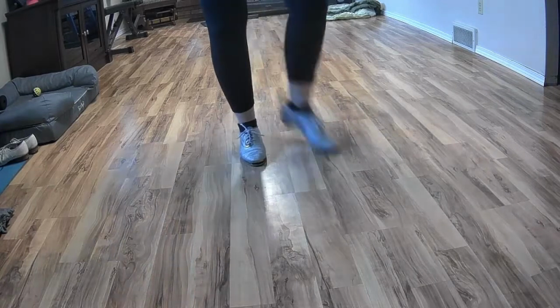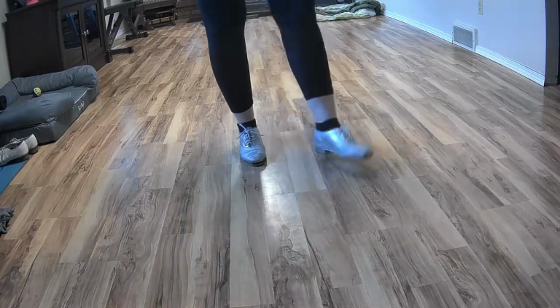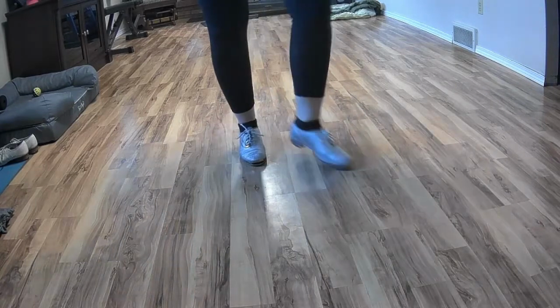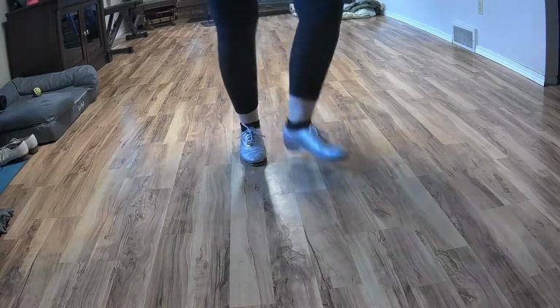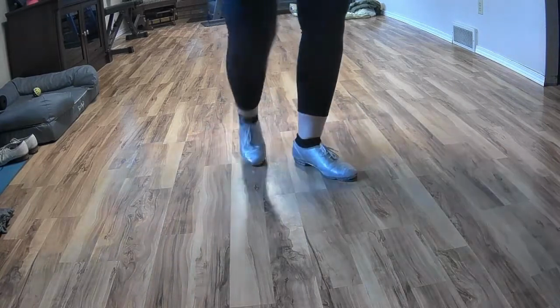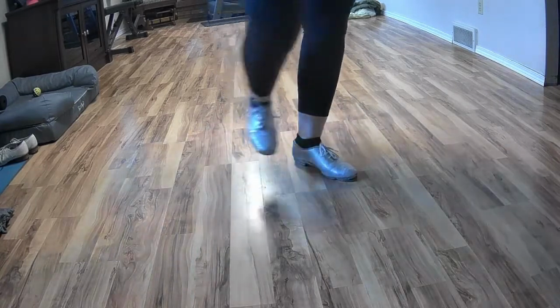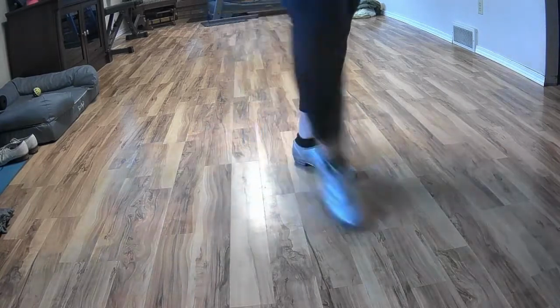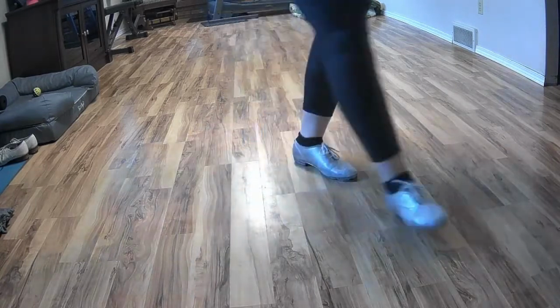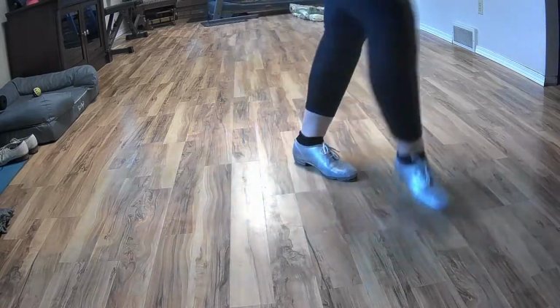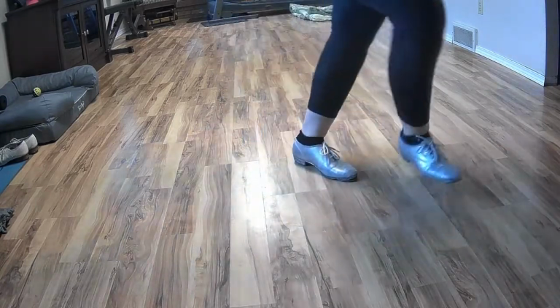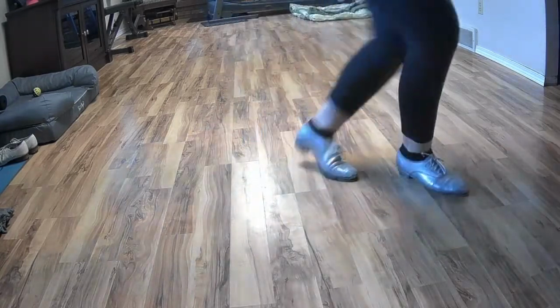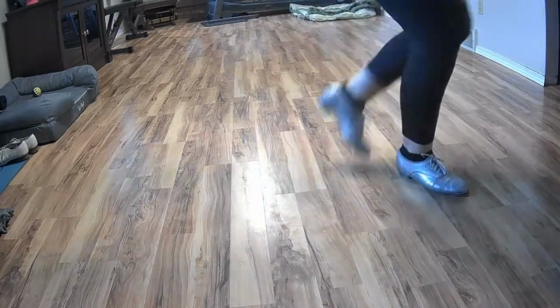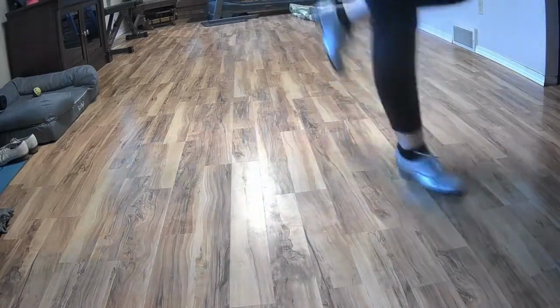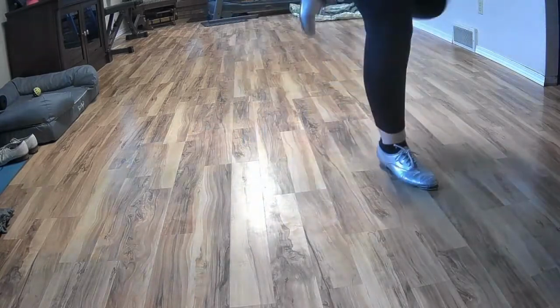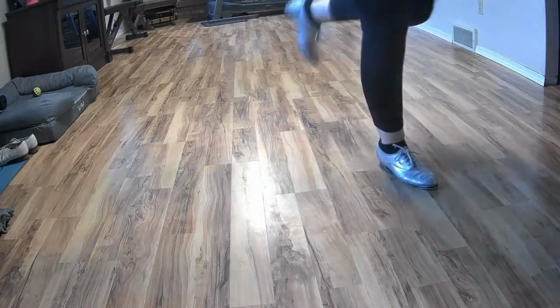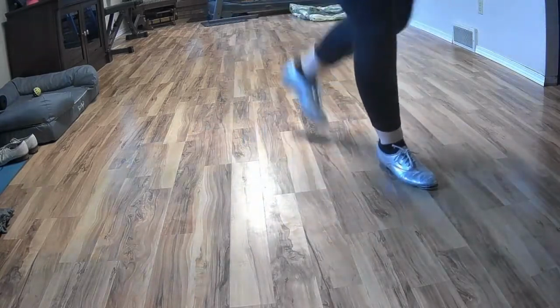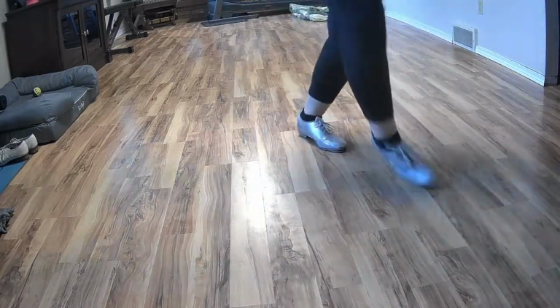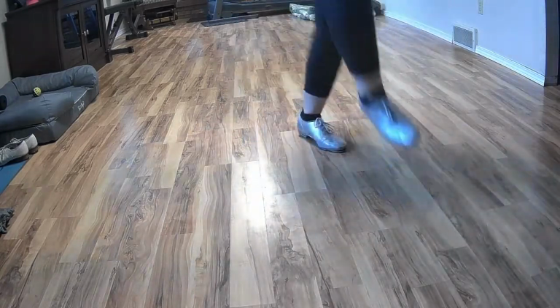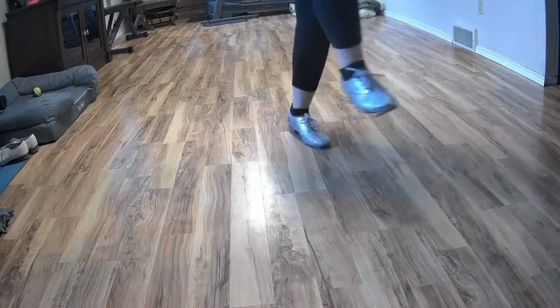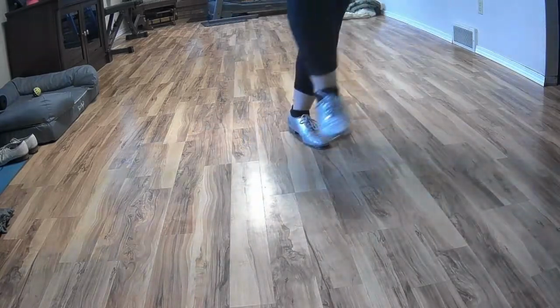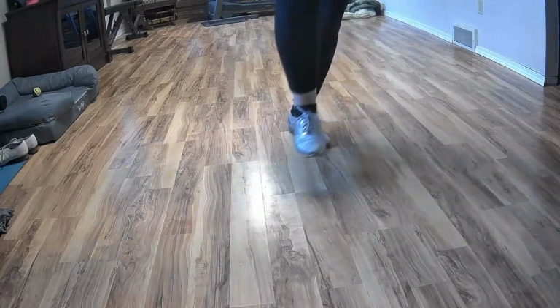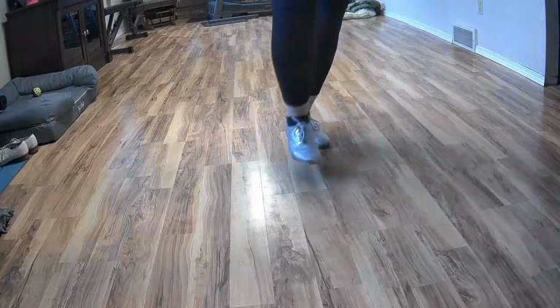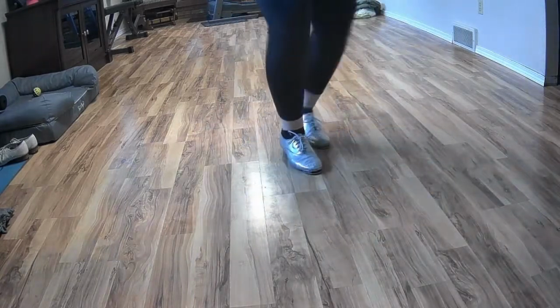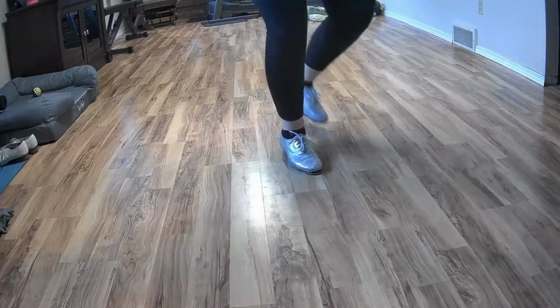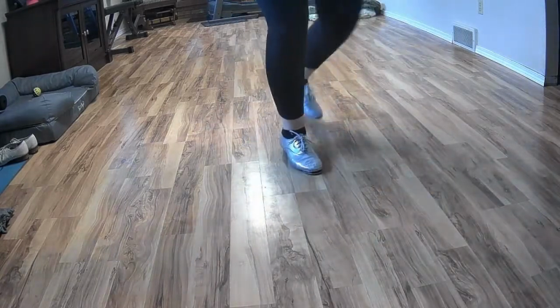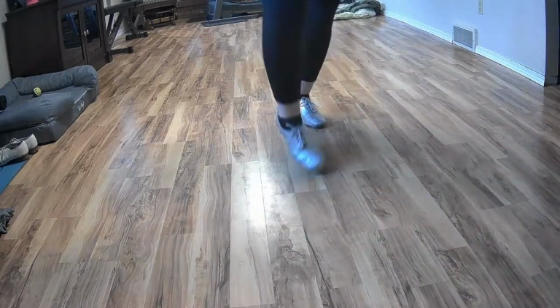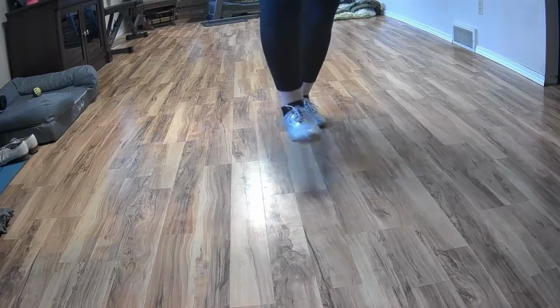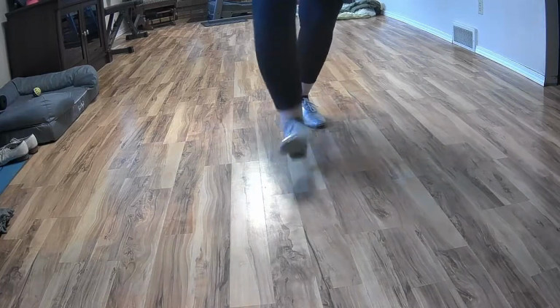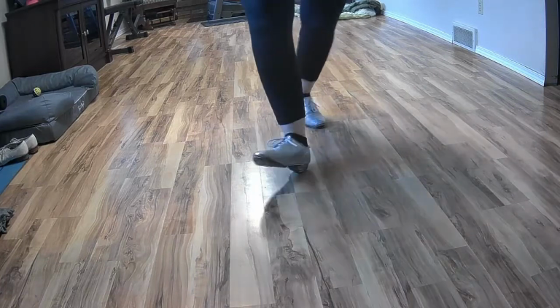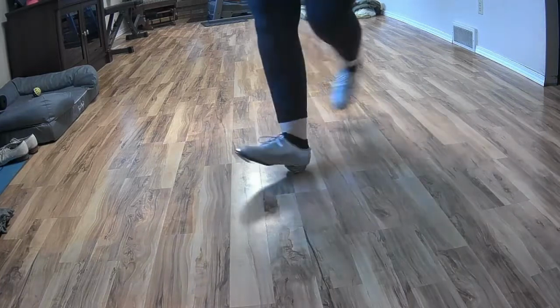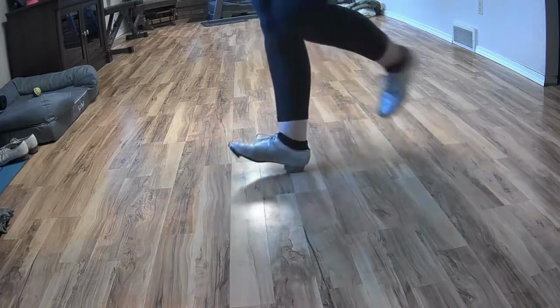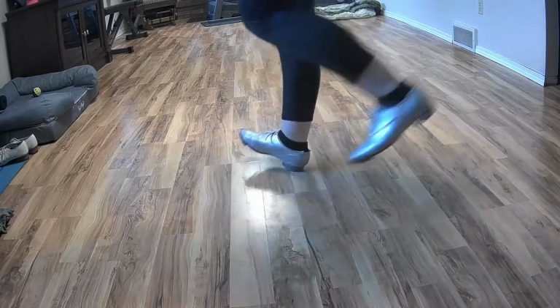Double, step, drag, step, rock heel, step, and a basic.